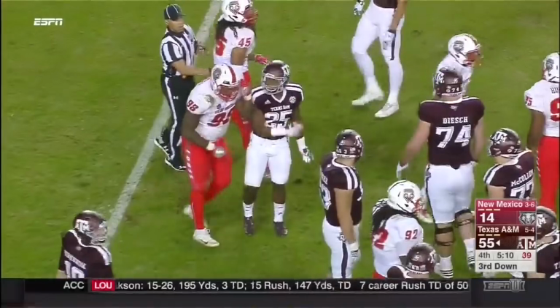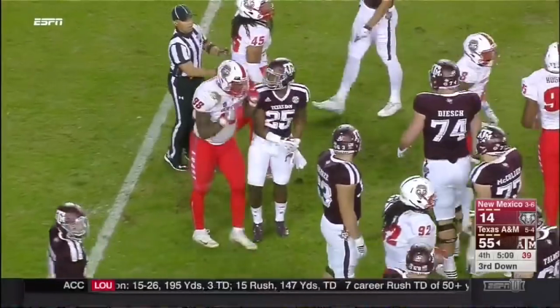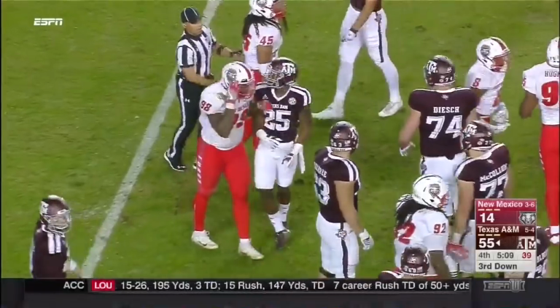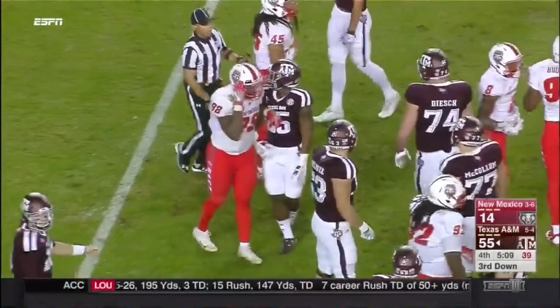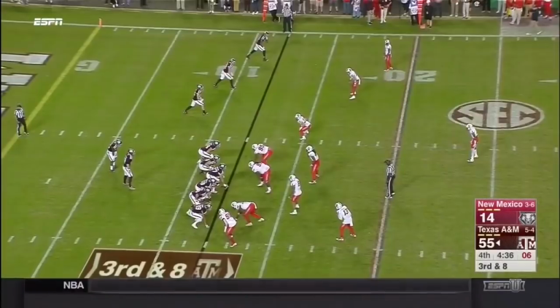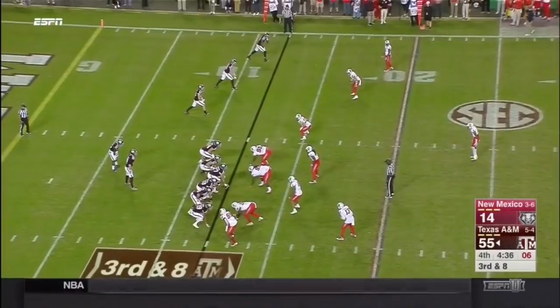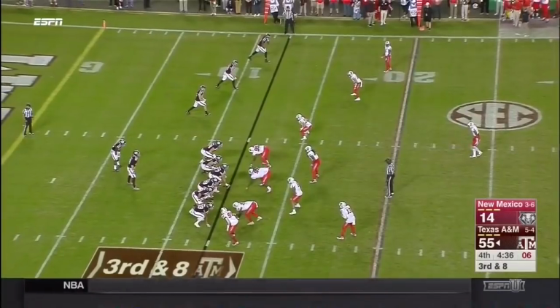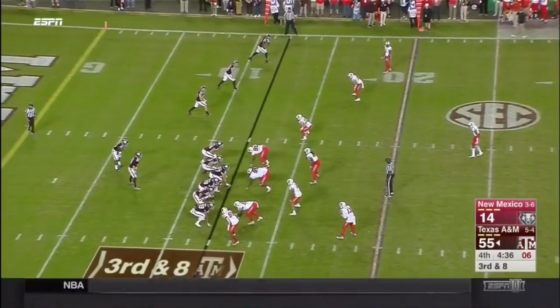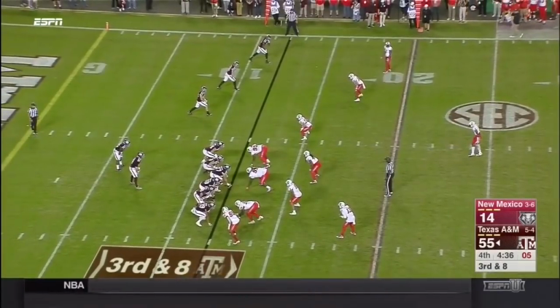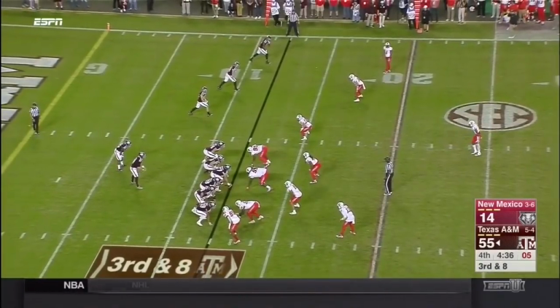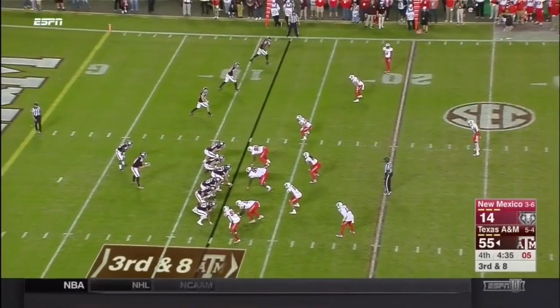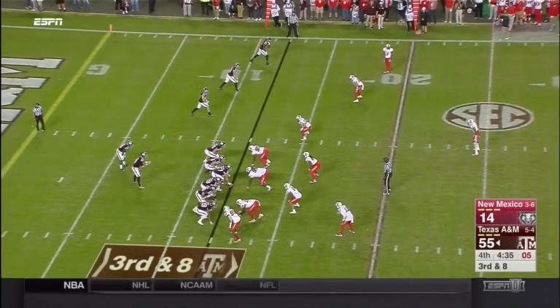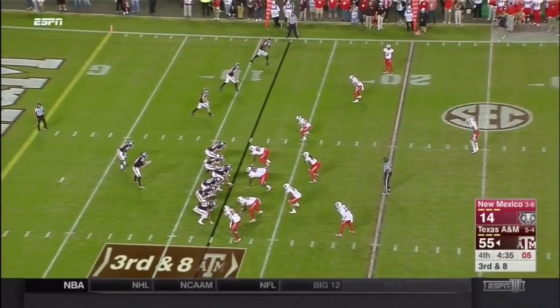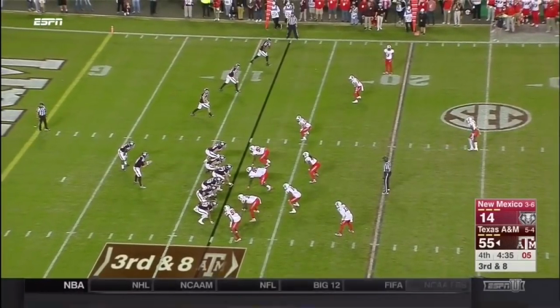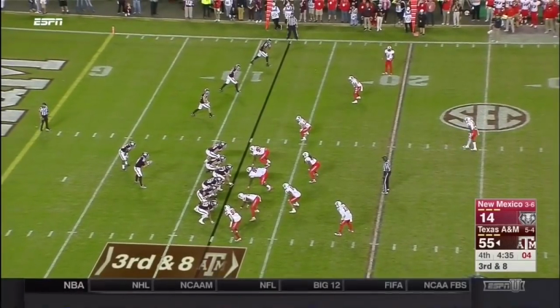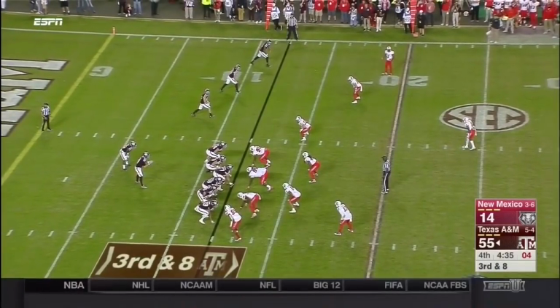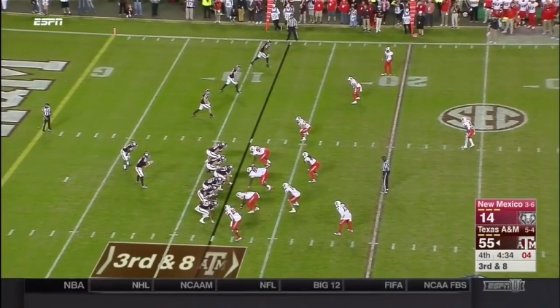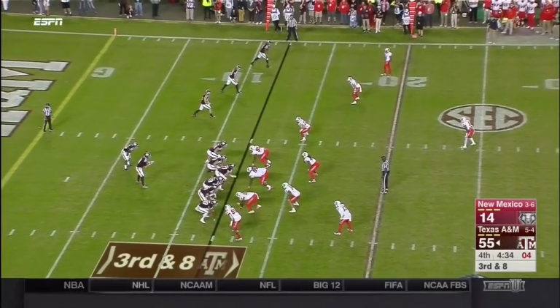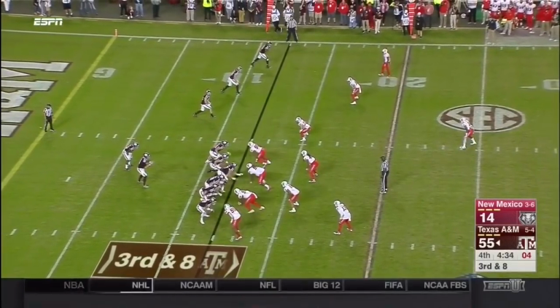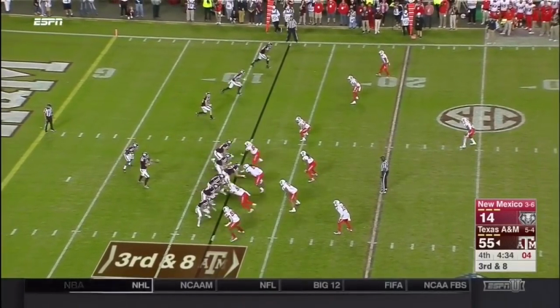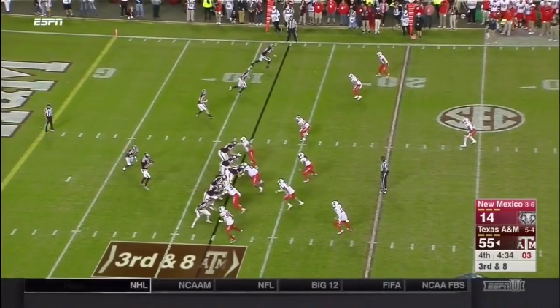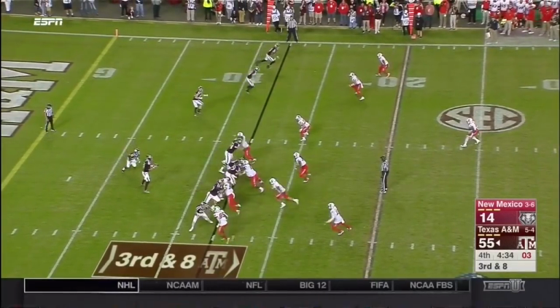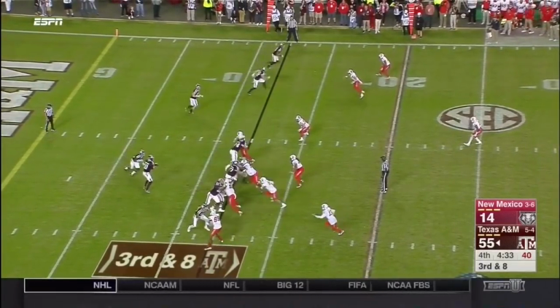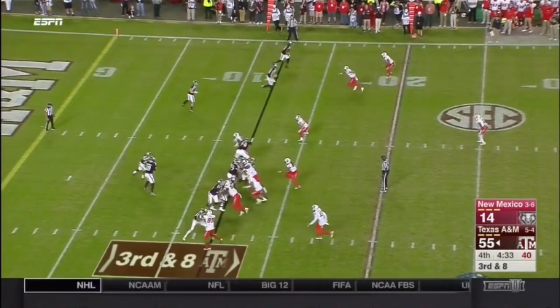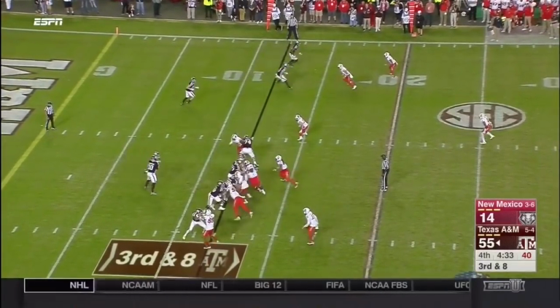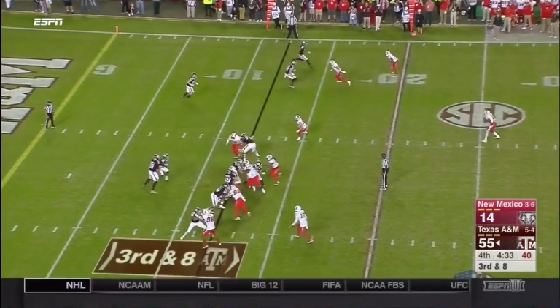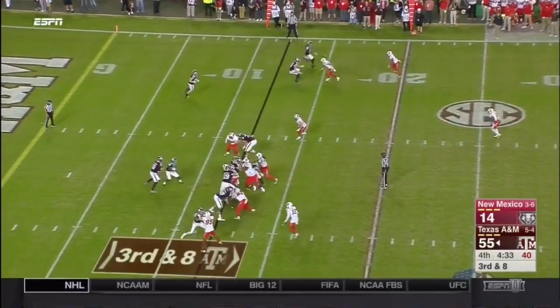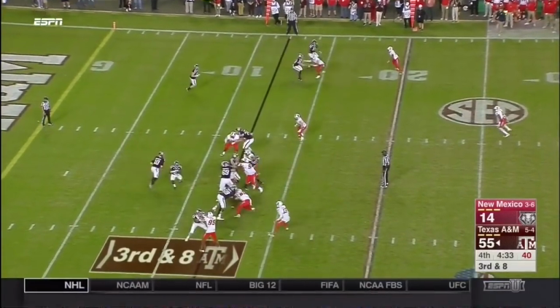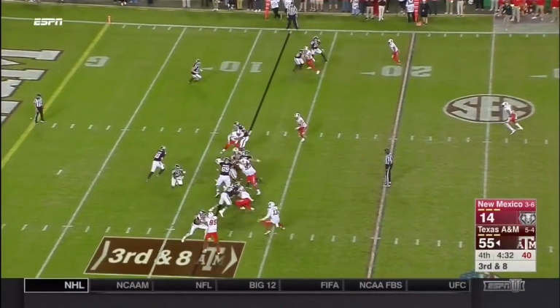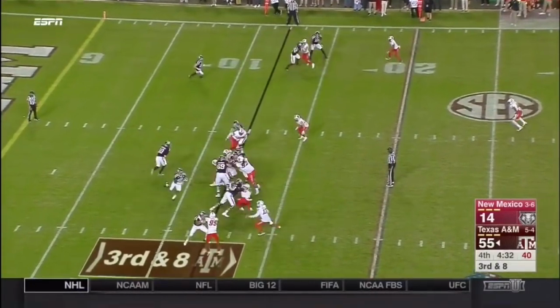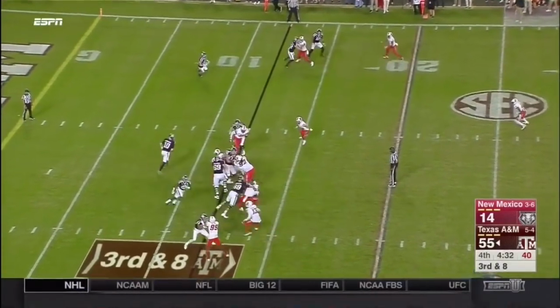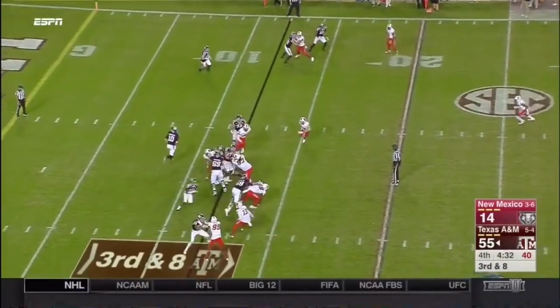Look at Christian Kirk clapping as Hubenak and some of the other backups are getting into the football game. Hubenak the senior — his last time here at Kyle Field in front of the home fans.